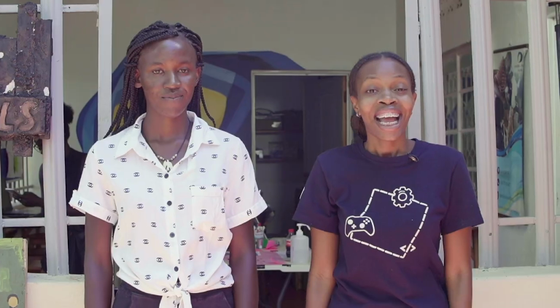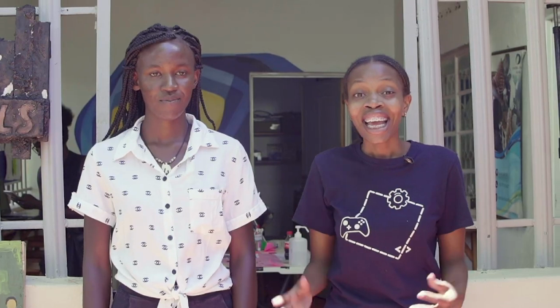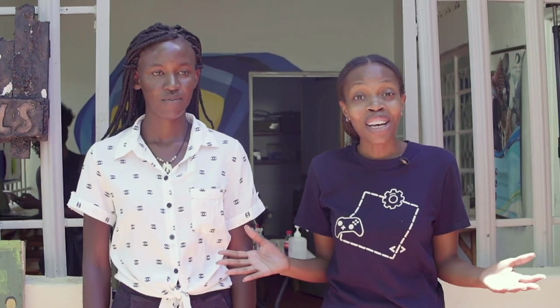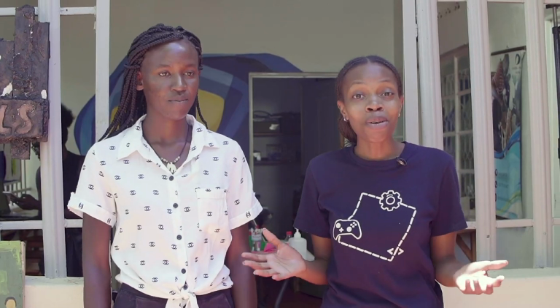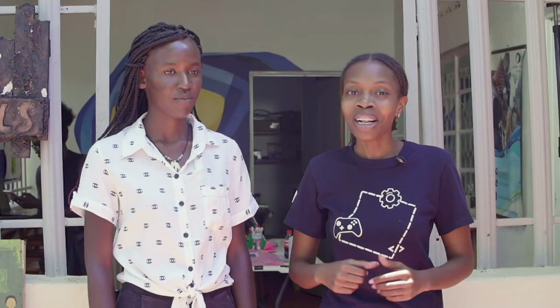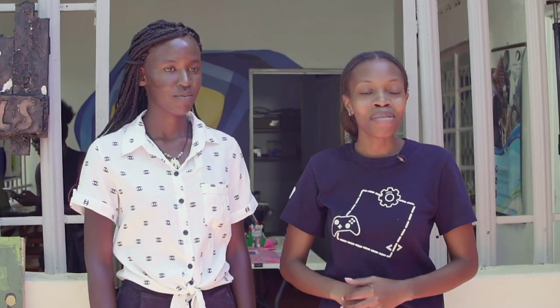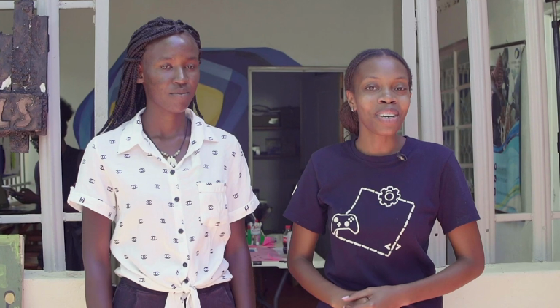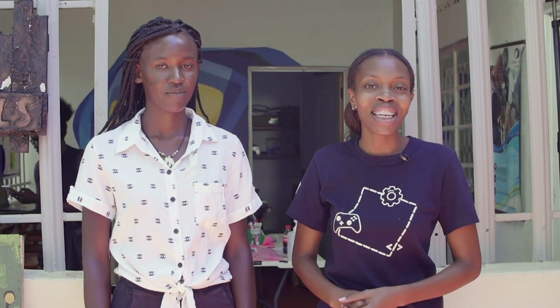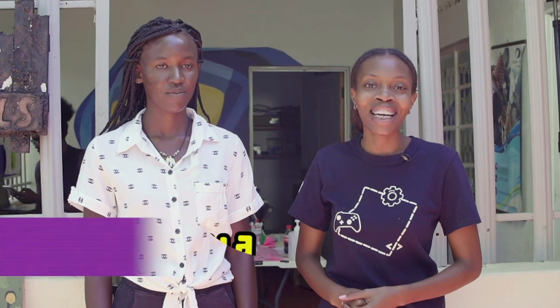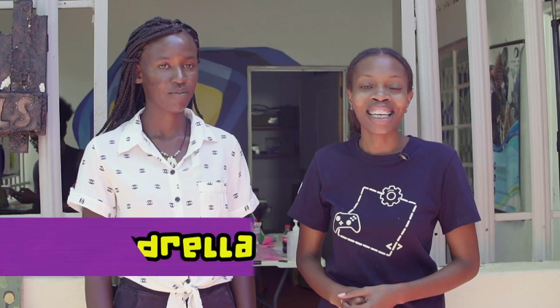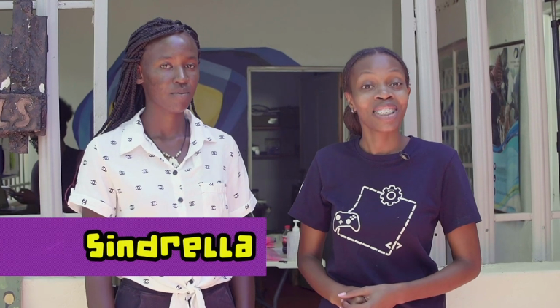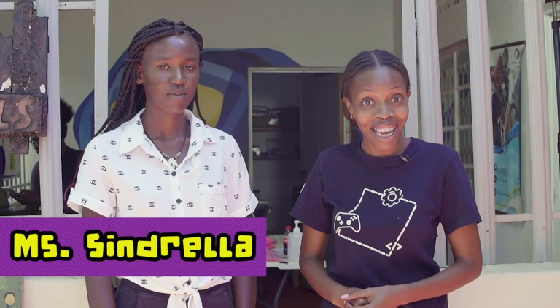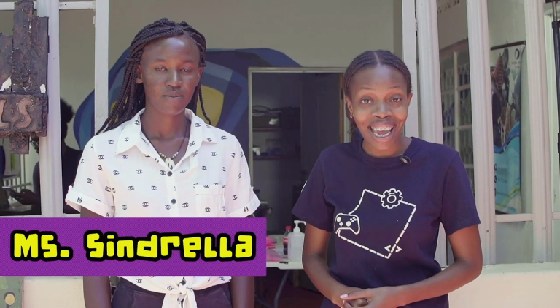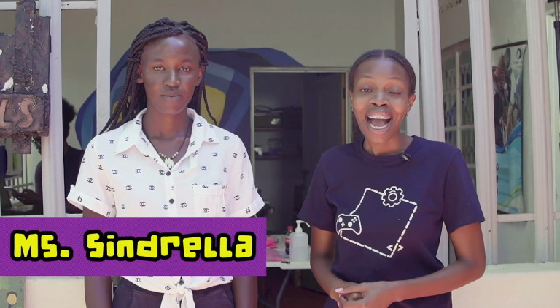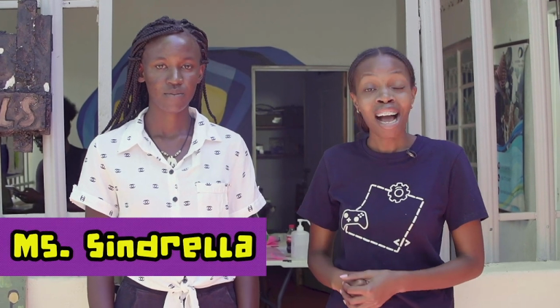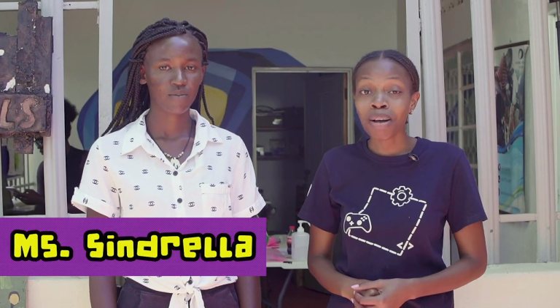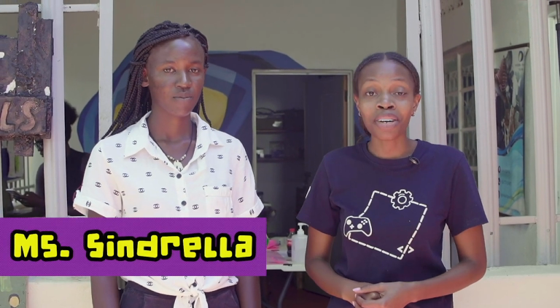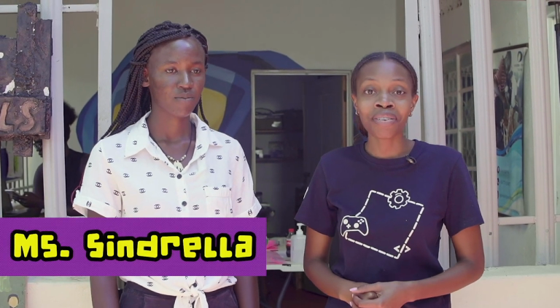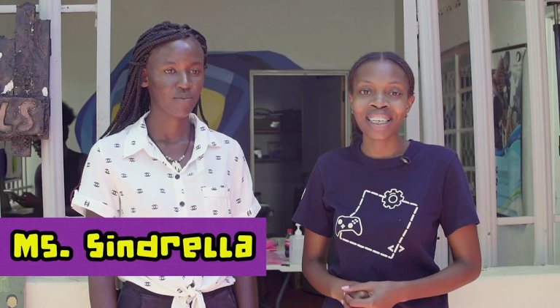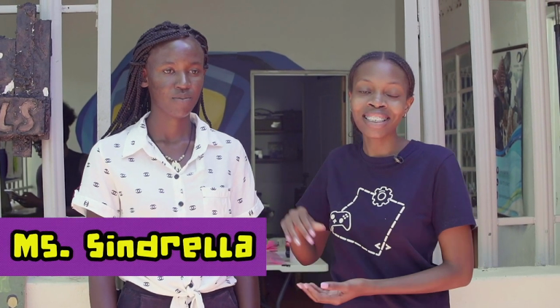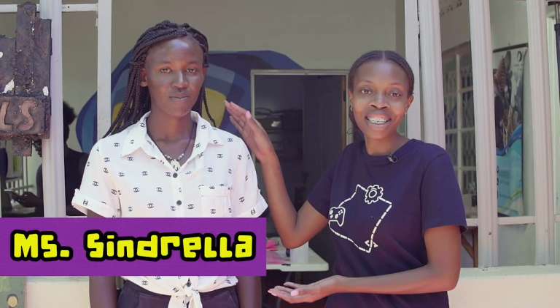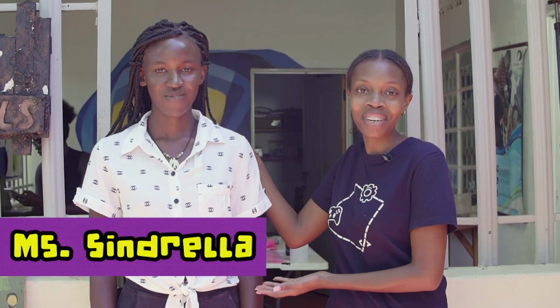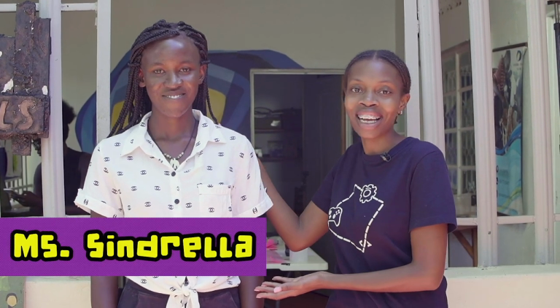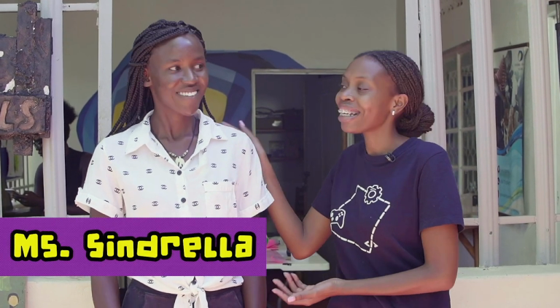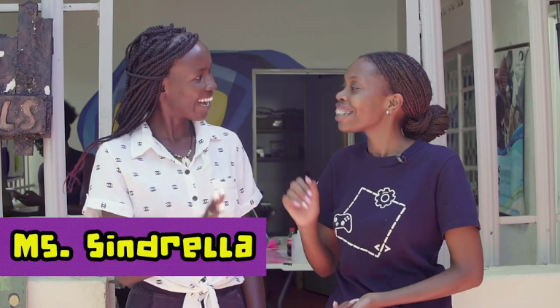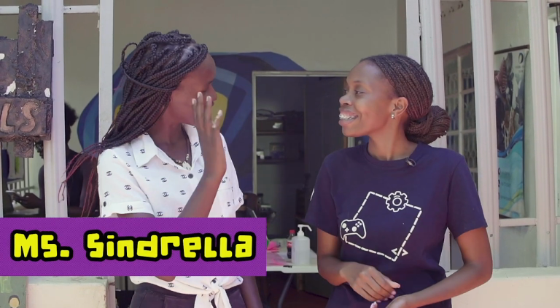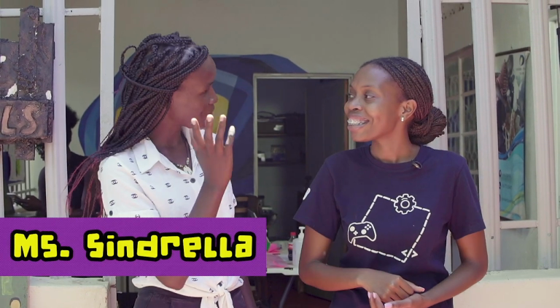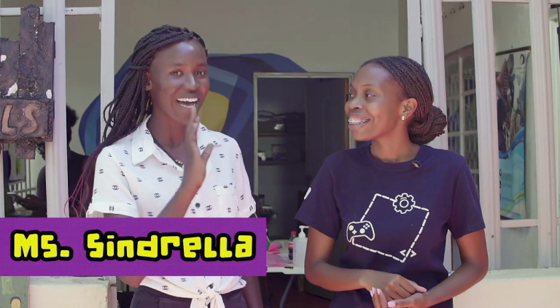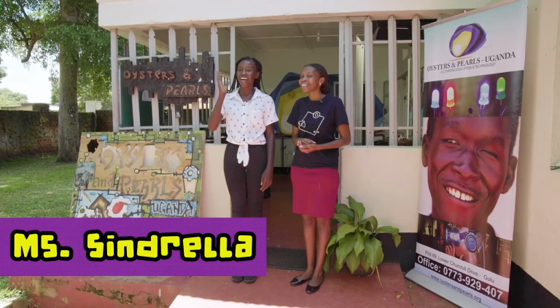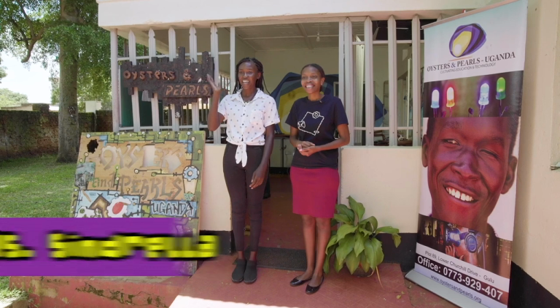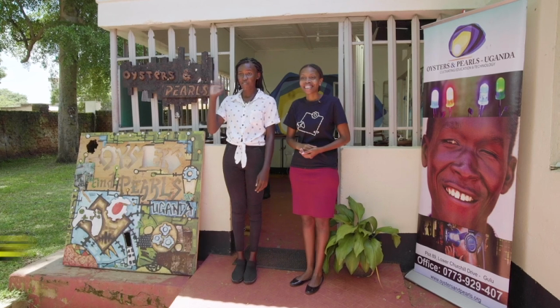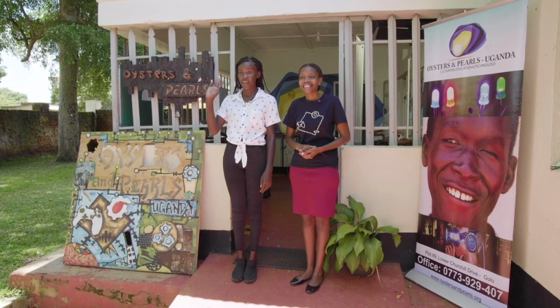Hello, welcome to Northern Uganda. Today I have my very special girlfriend Teacher Sindrela. Hi Shiba, hi everyone.